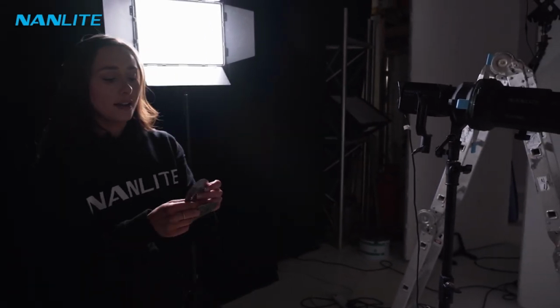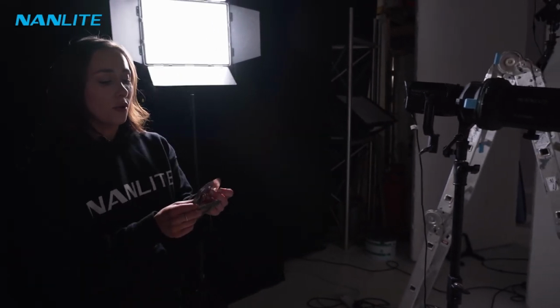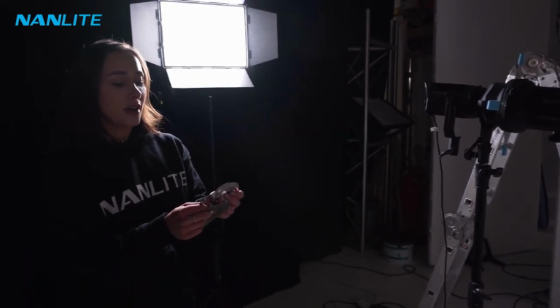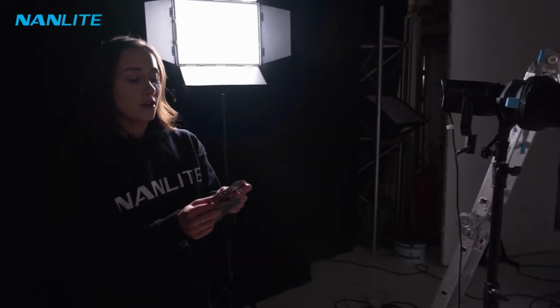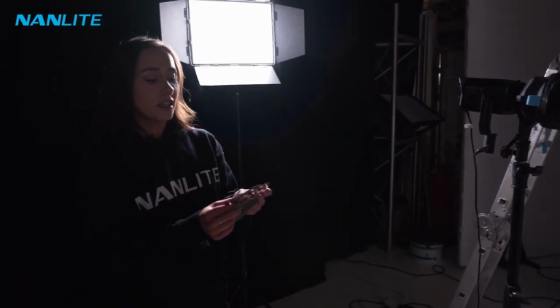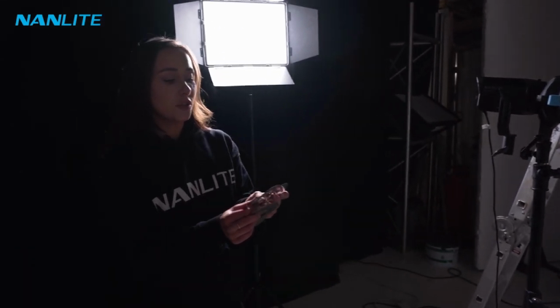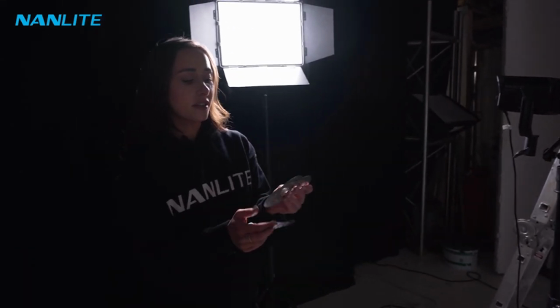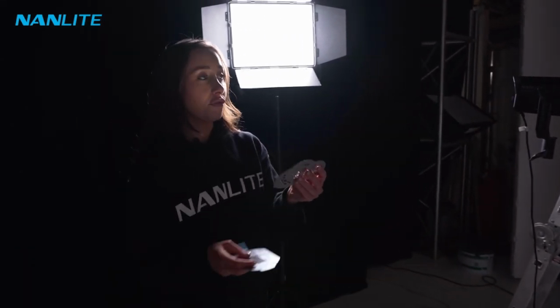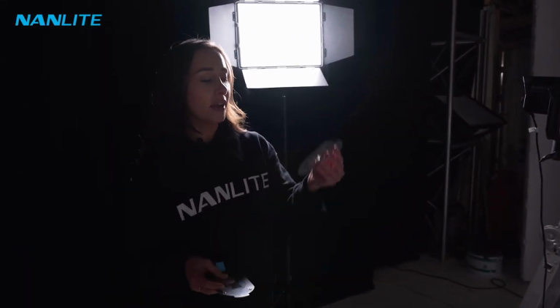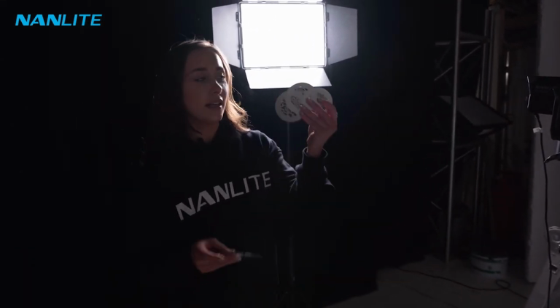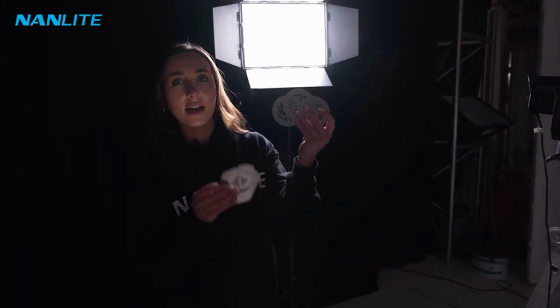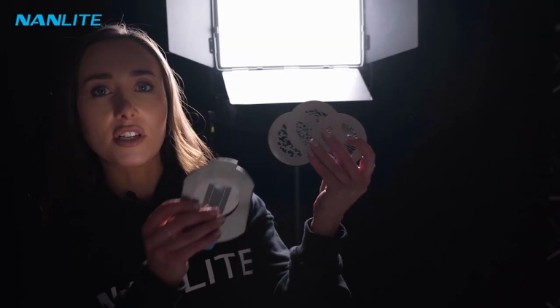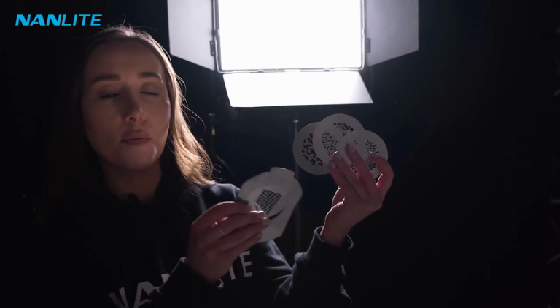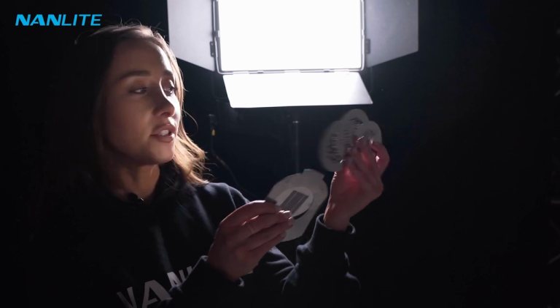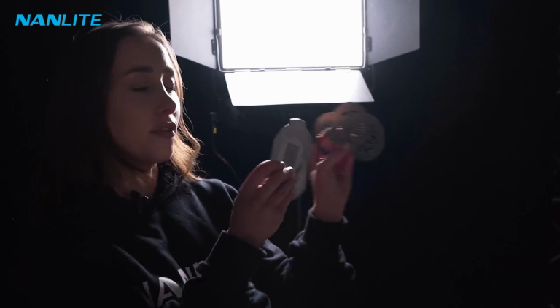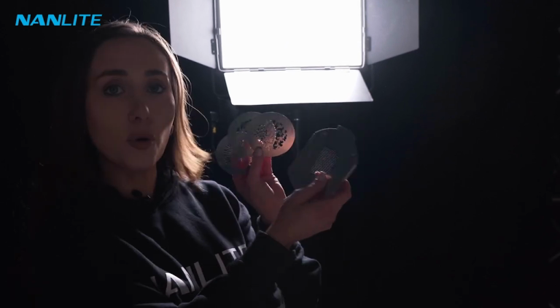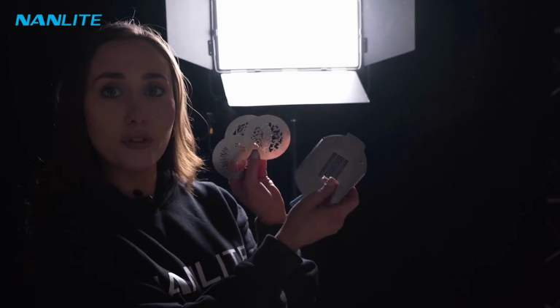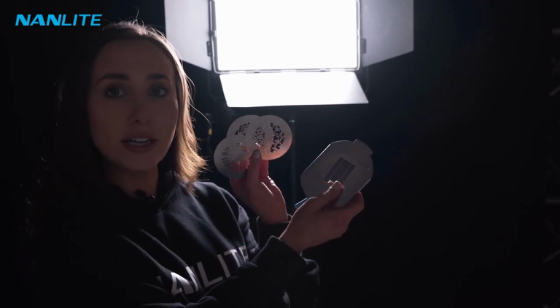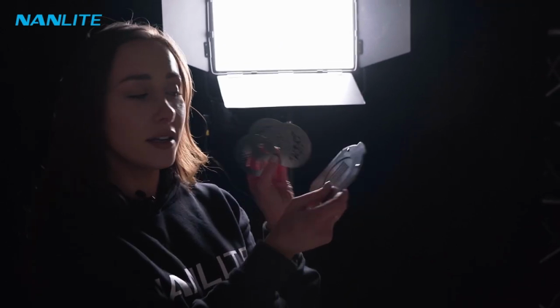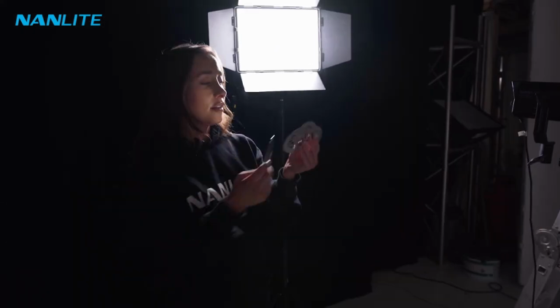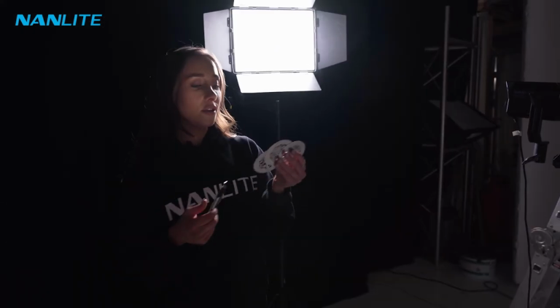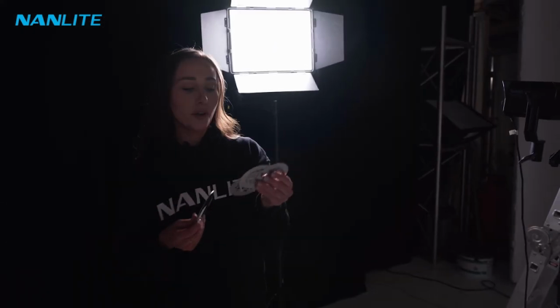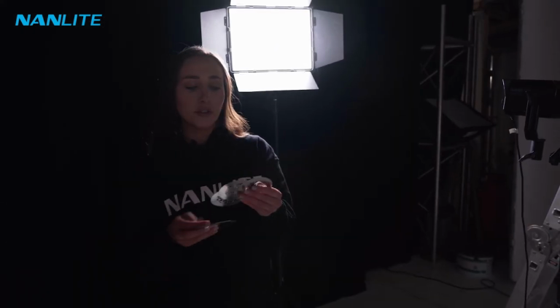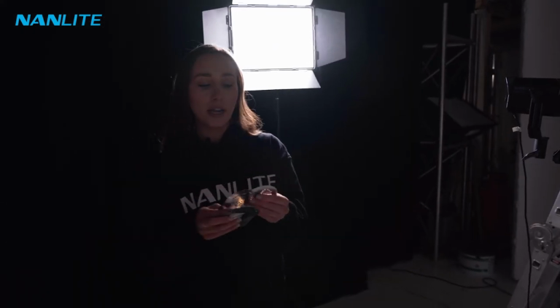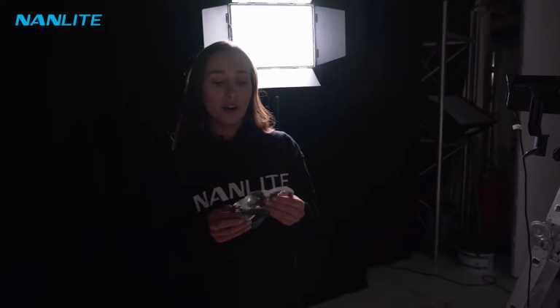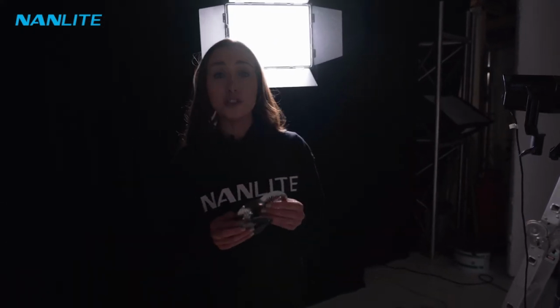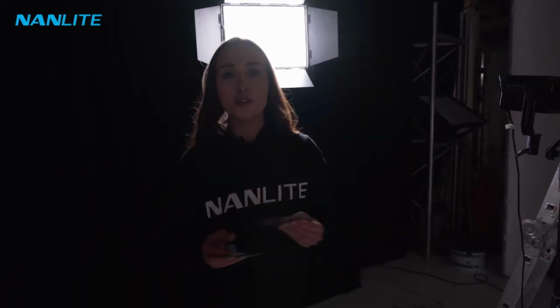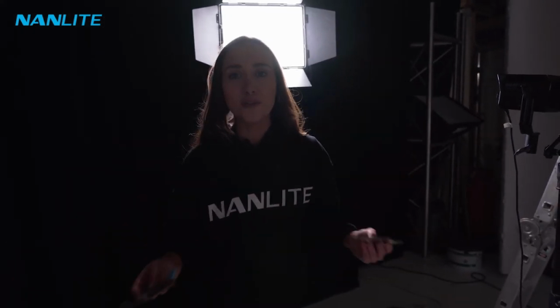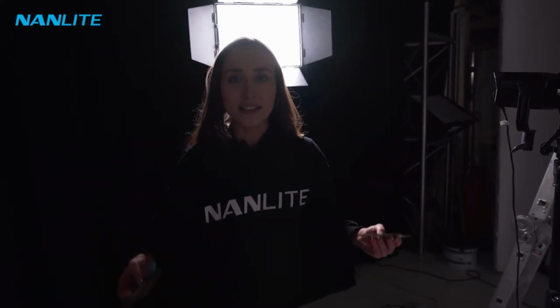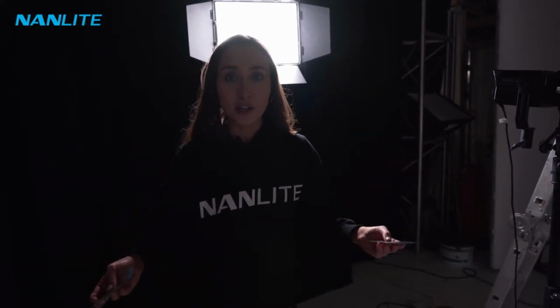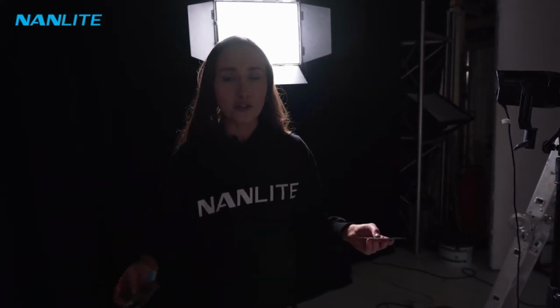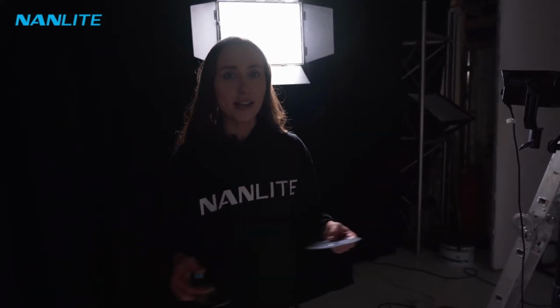When I got this projector from Nanlite it actually comes with four gobos already, so I'm going to play around and show you some effects that you can create.